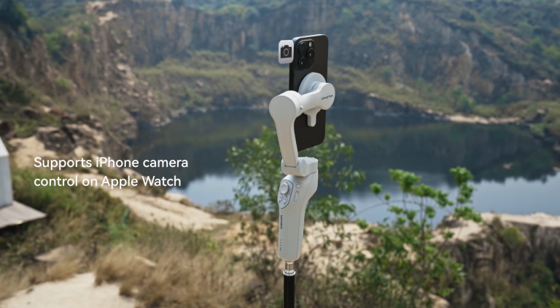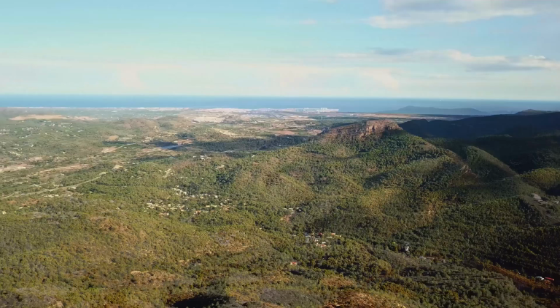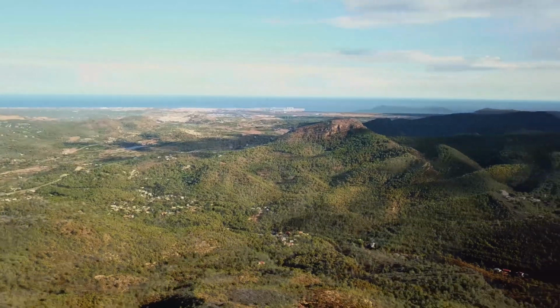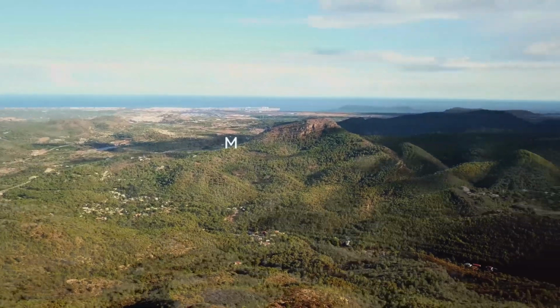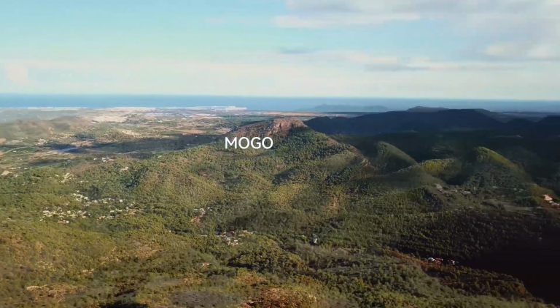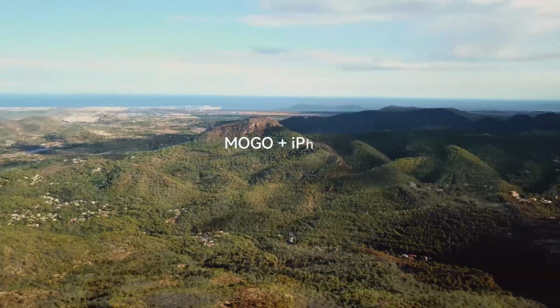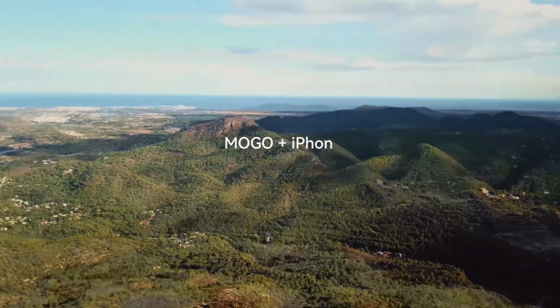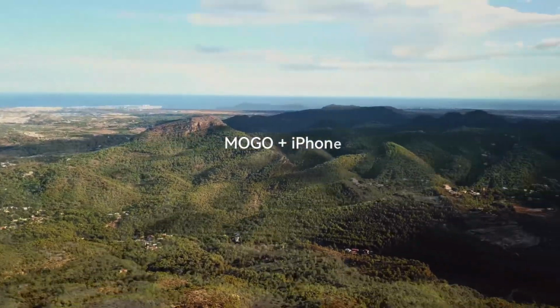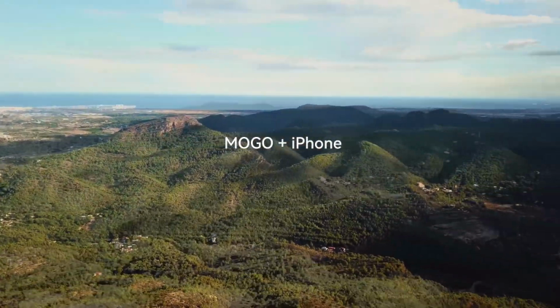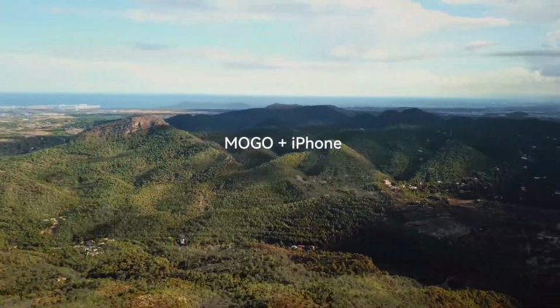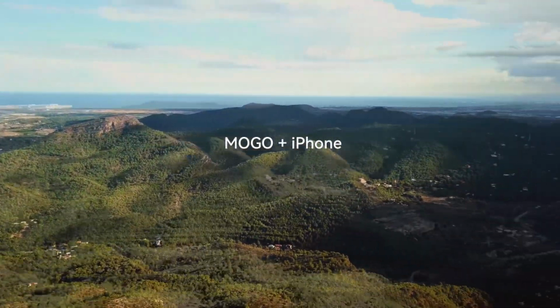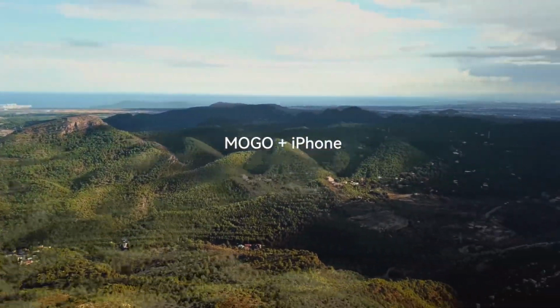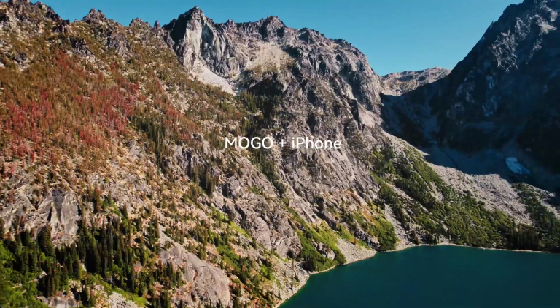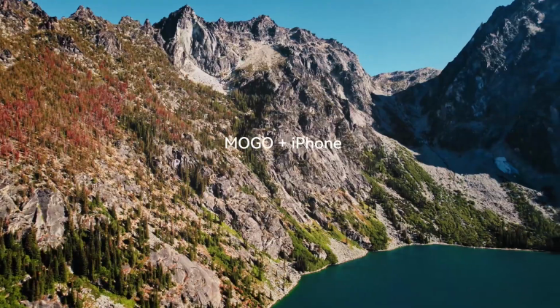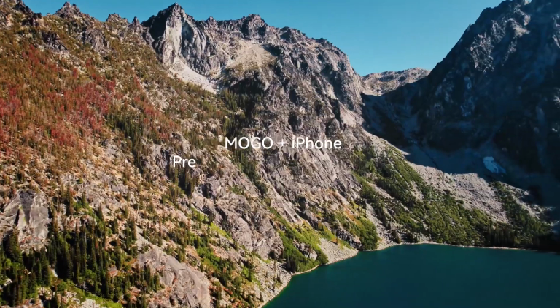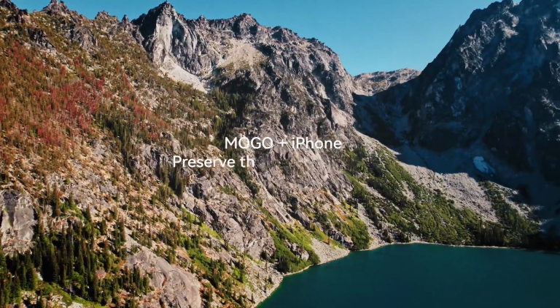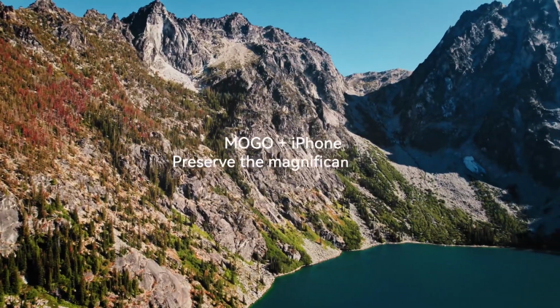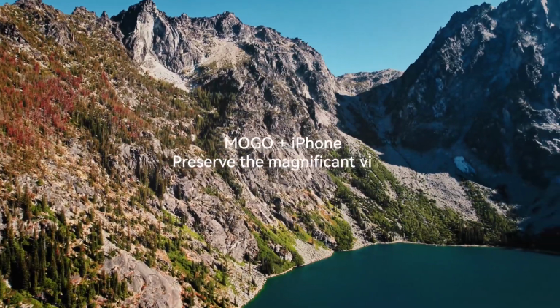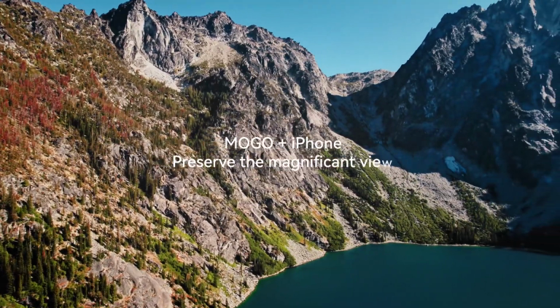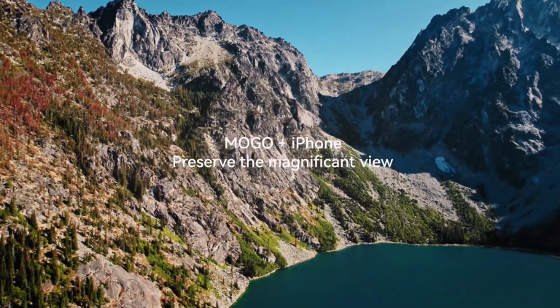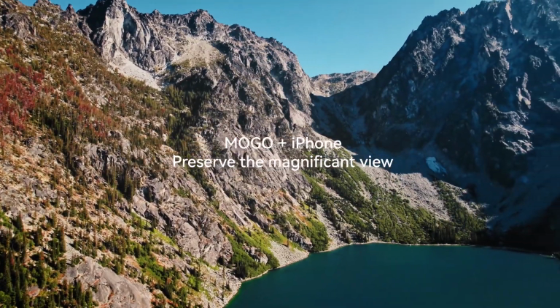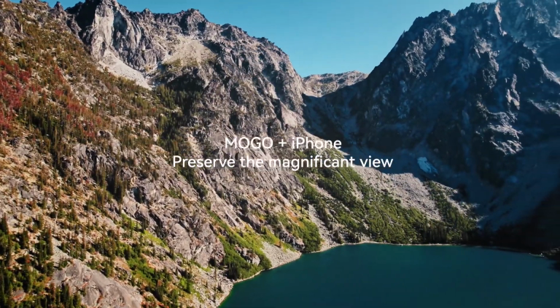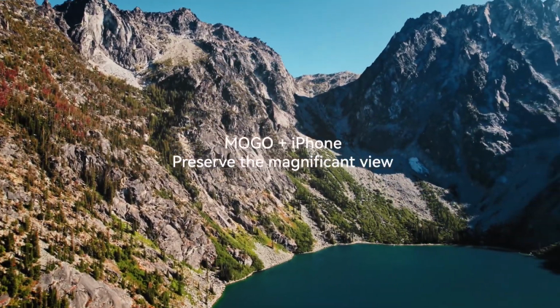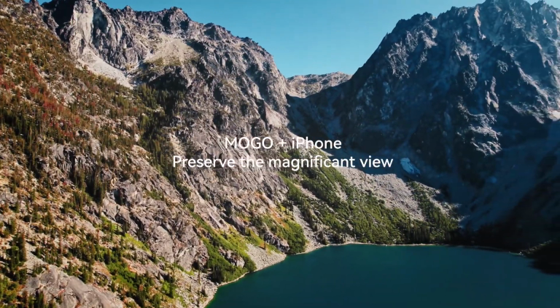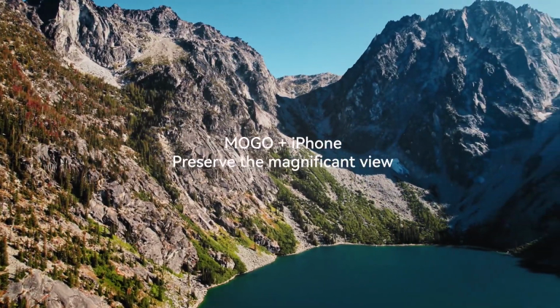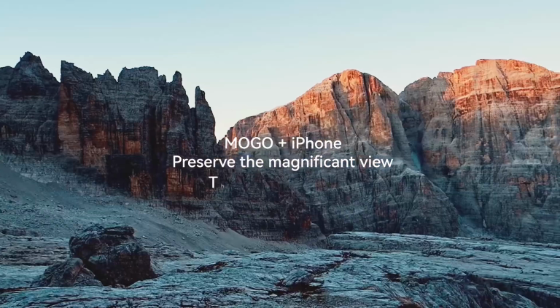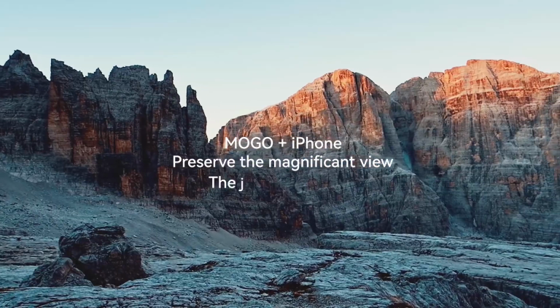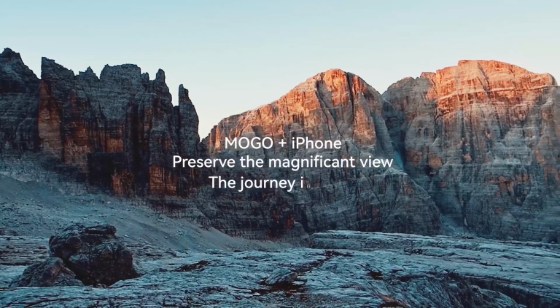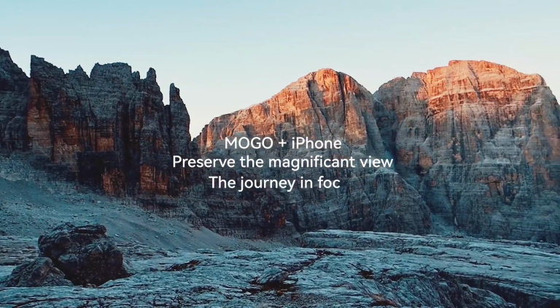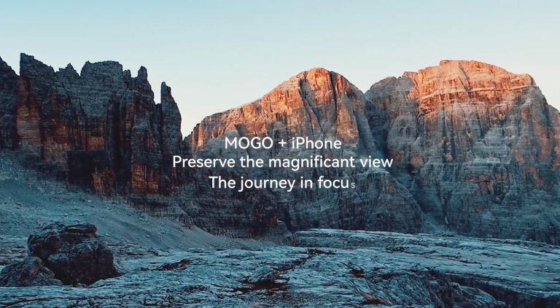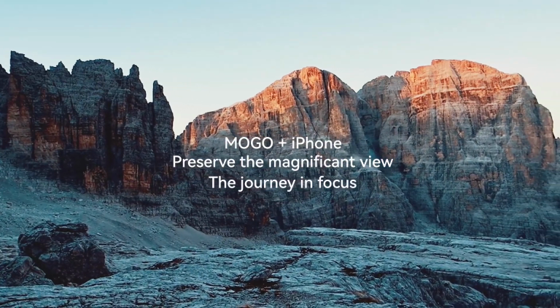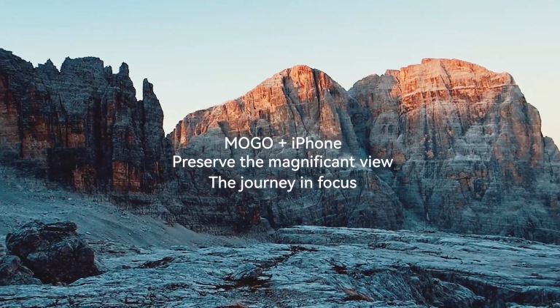MoGo and iPhone — preserve the magnificent view, the journey in focus.